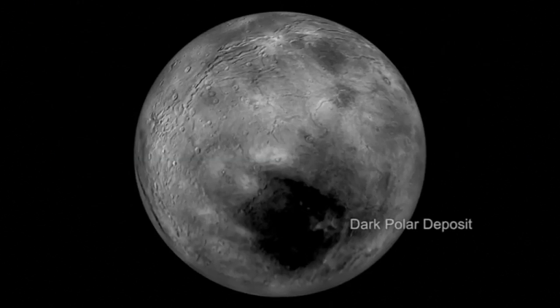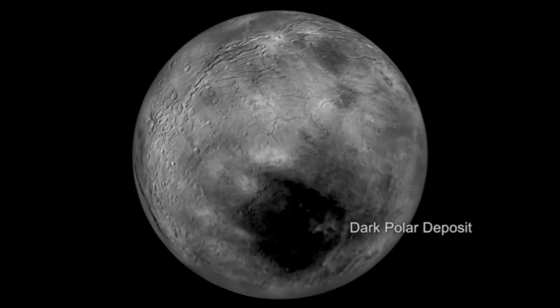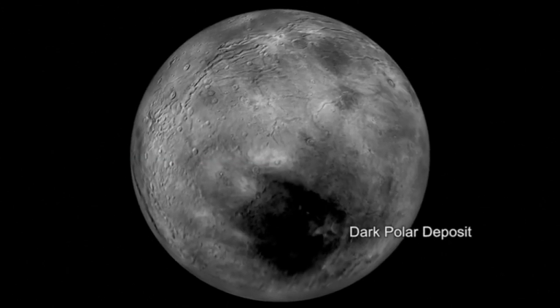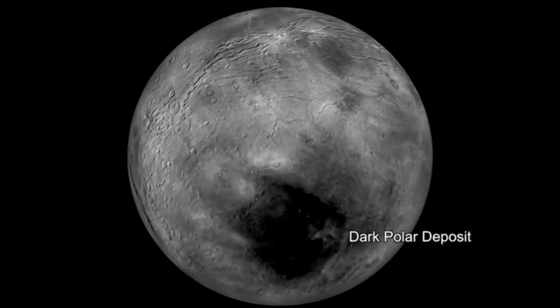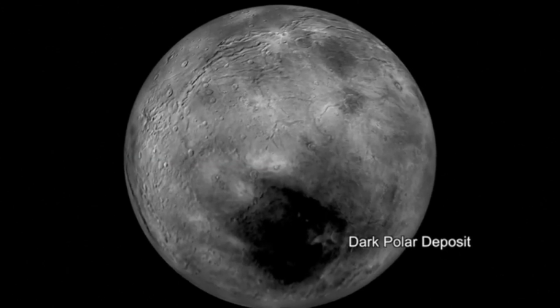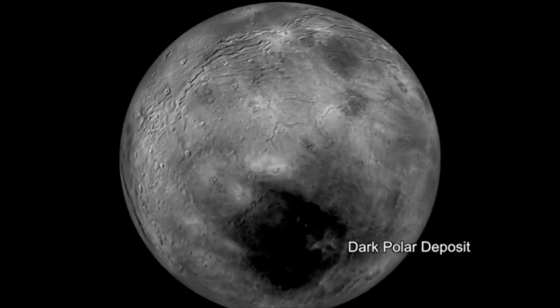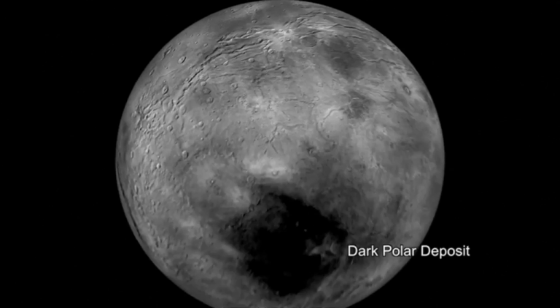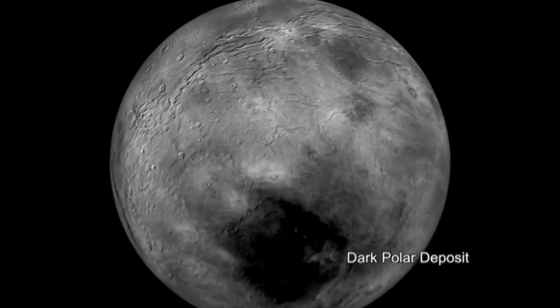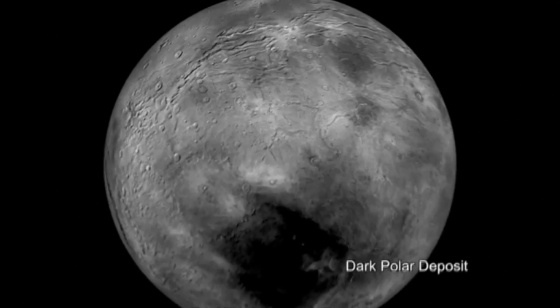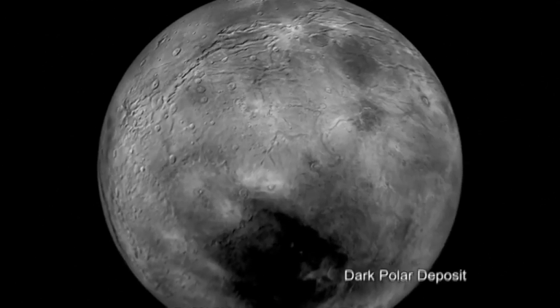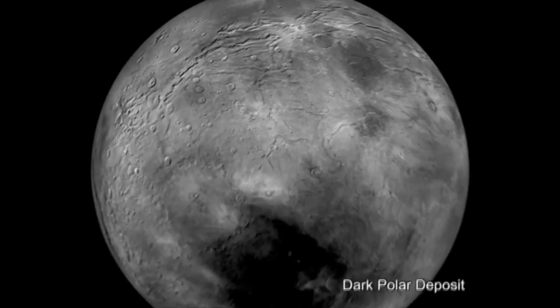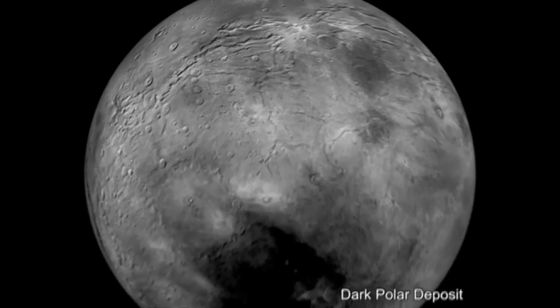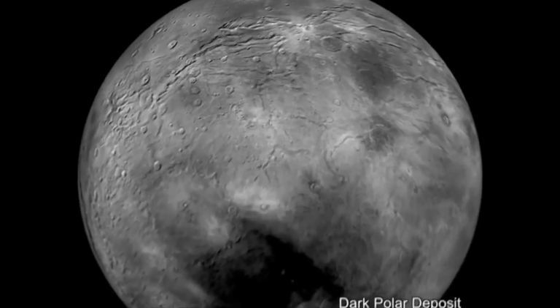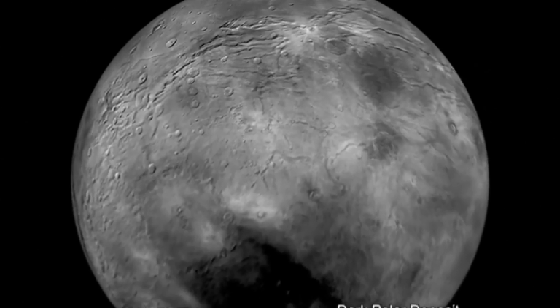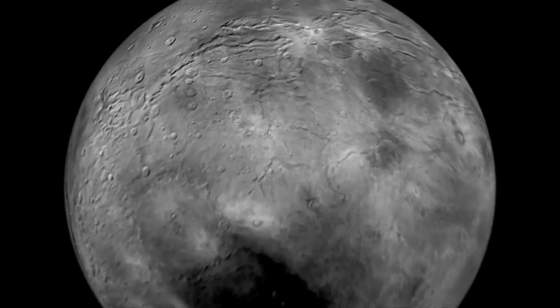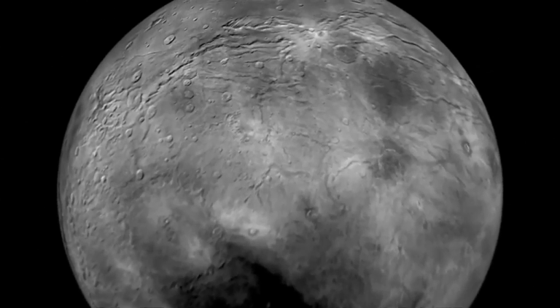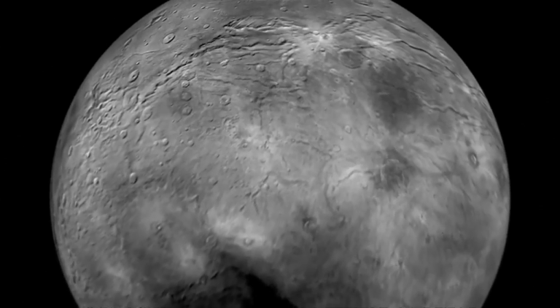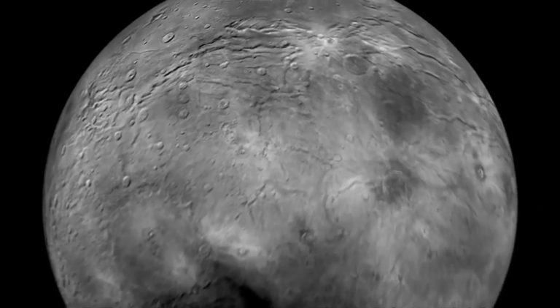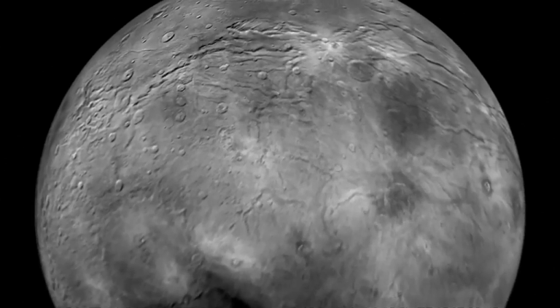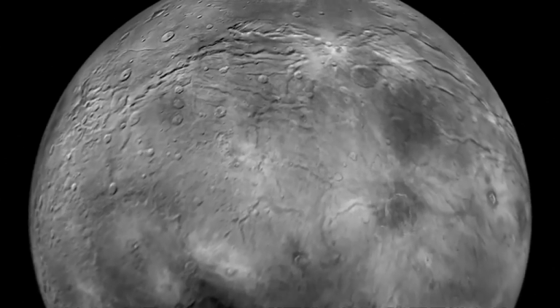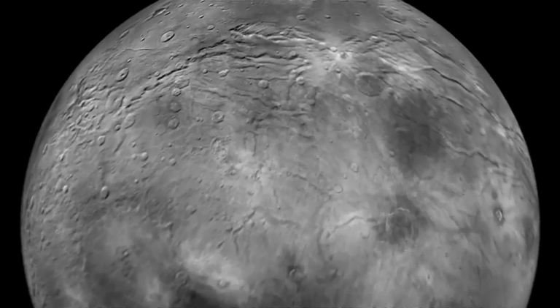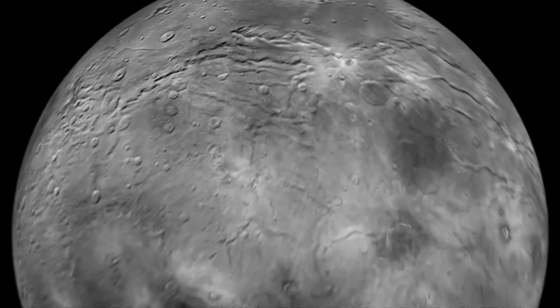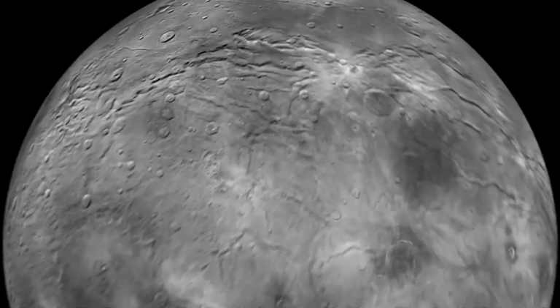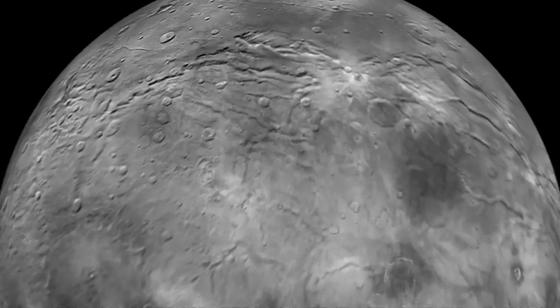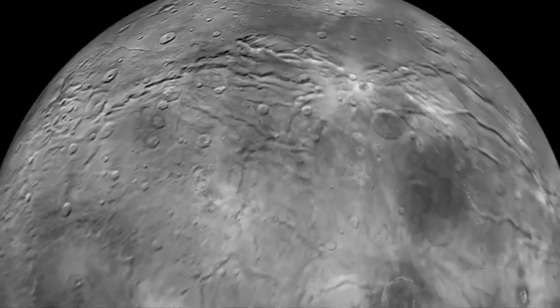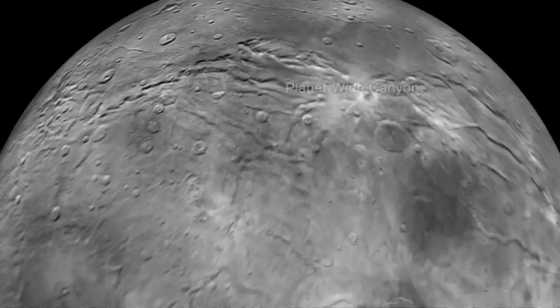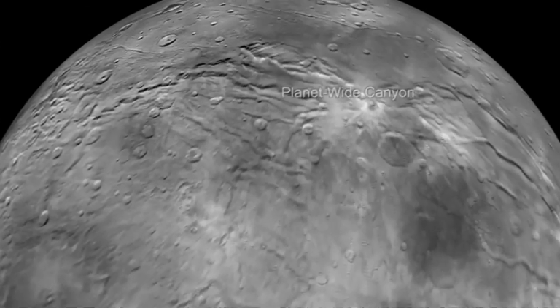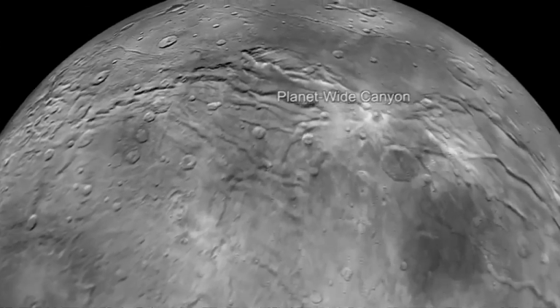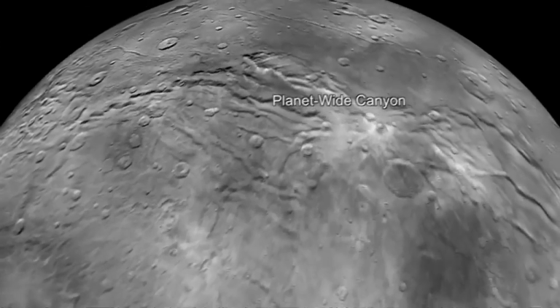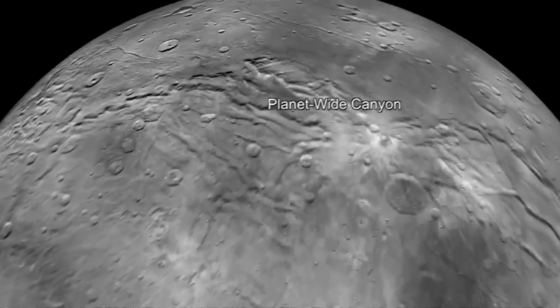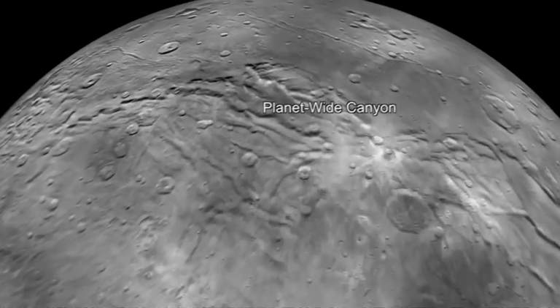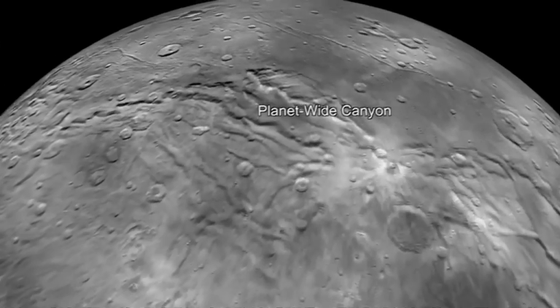The photos show Charon is covered with mountains, canyons, landslides, and other geographical markers.